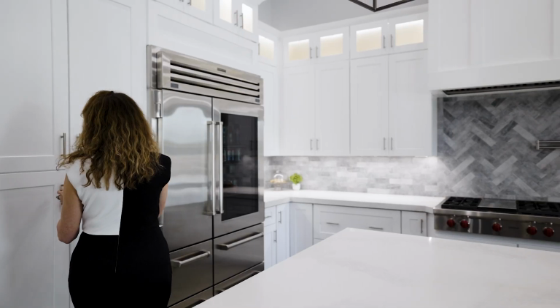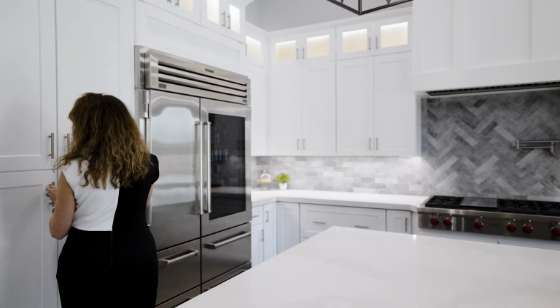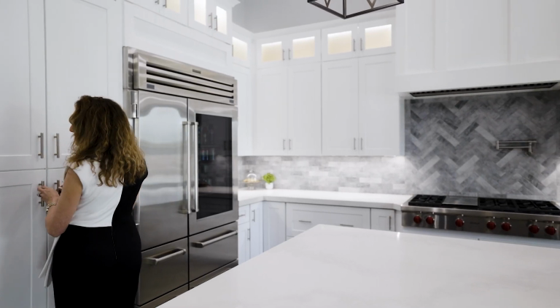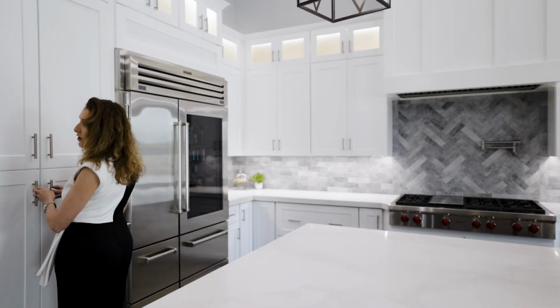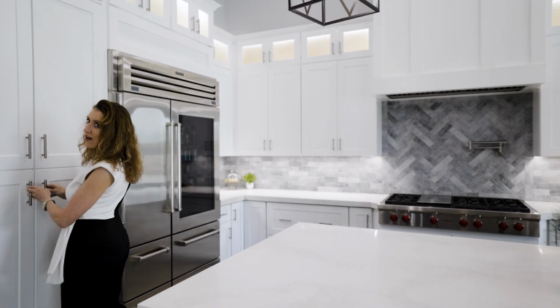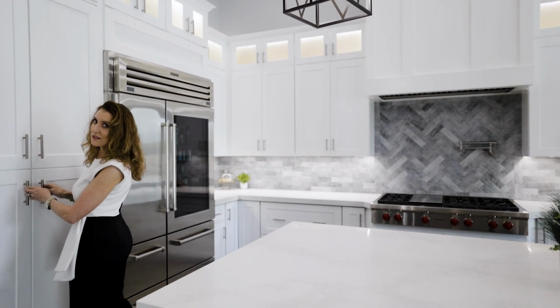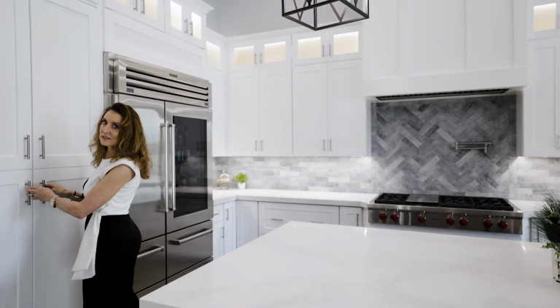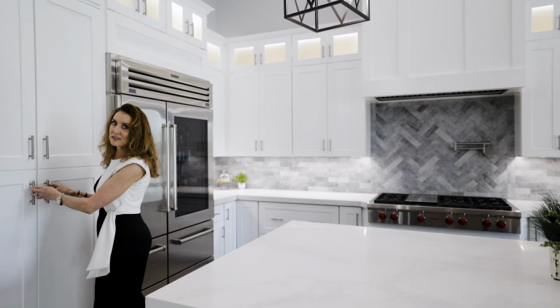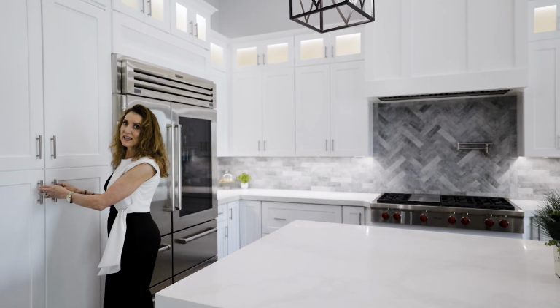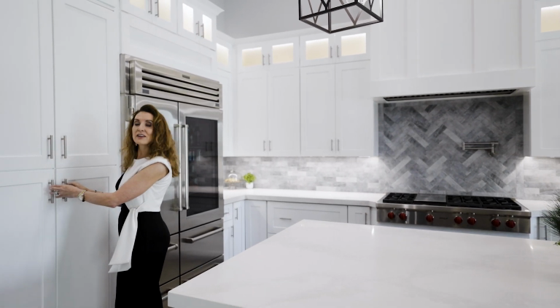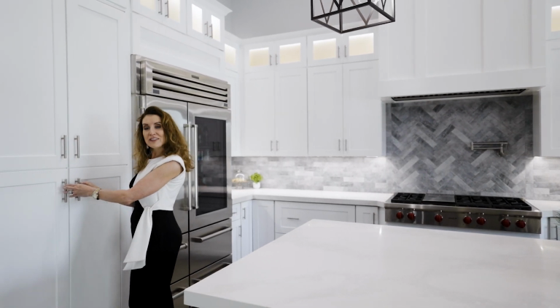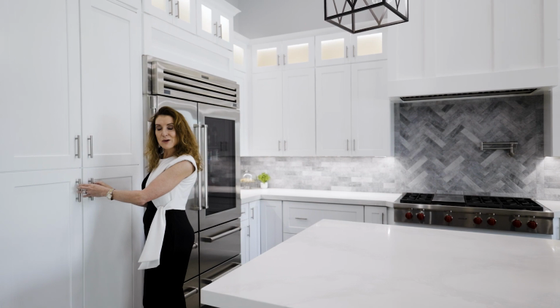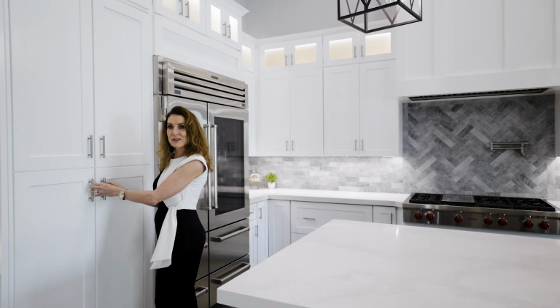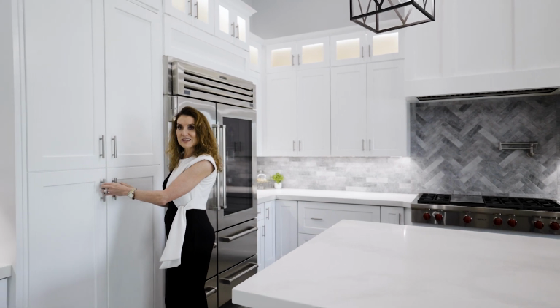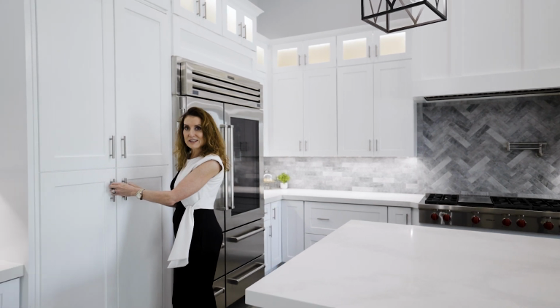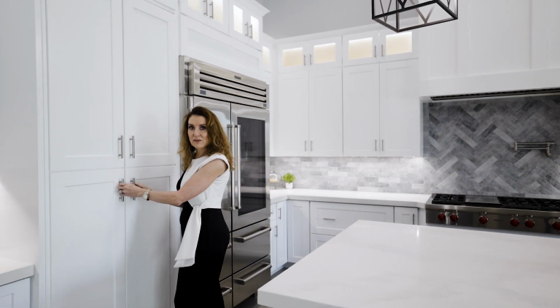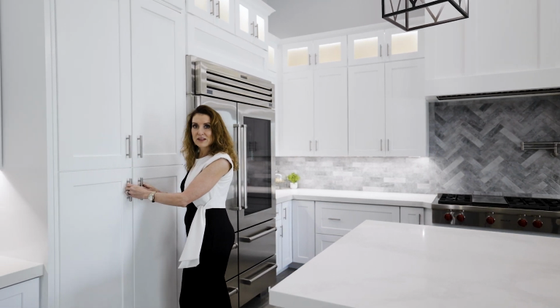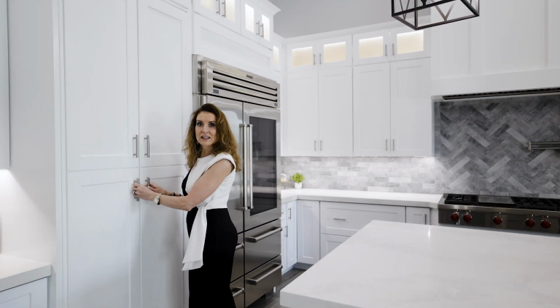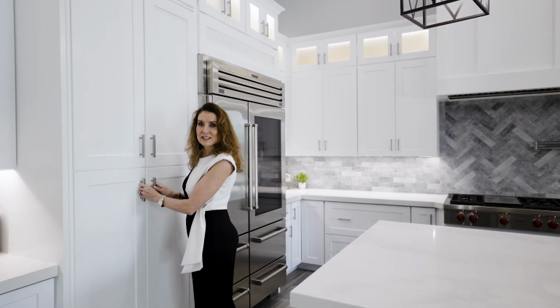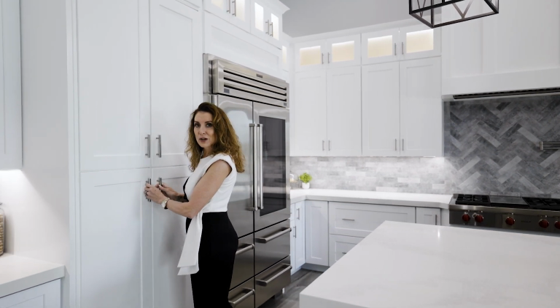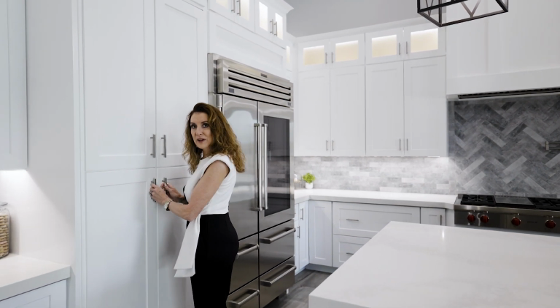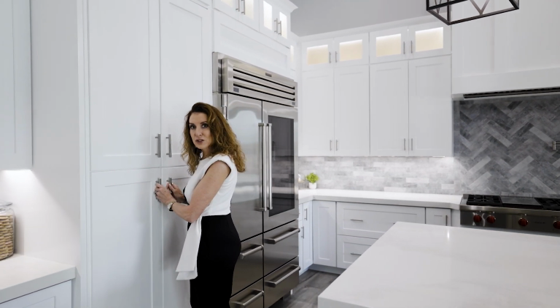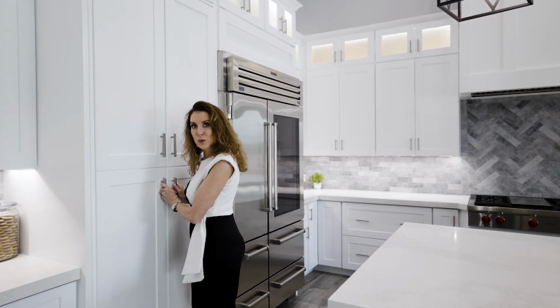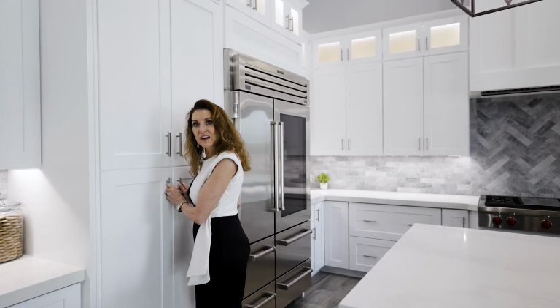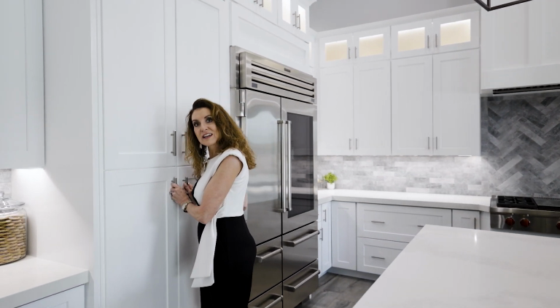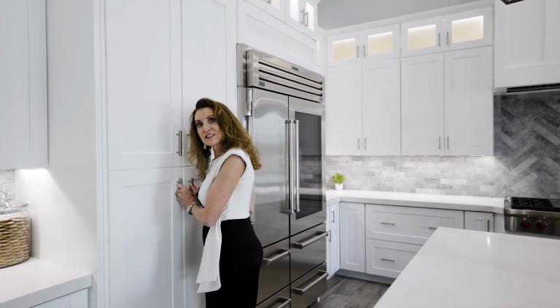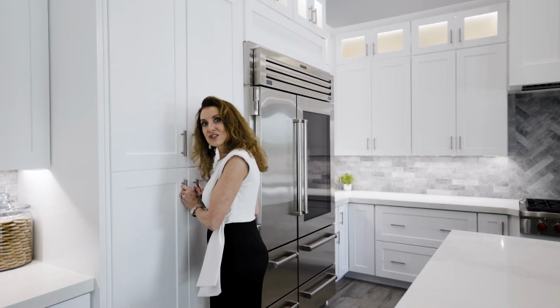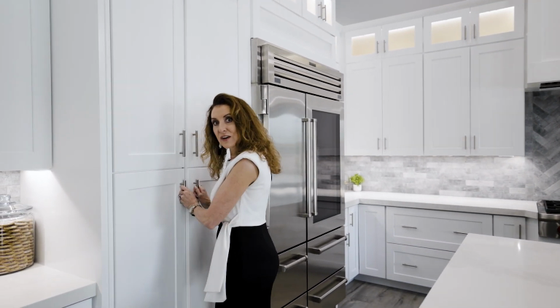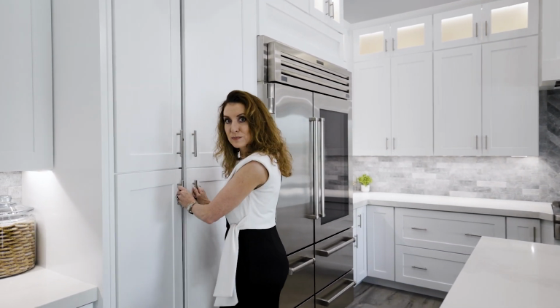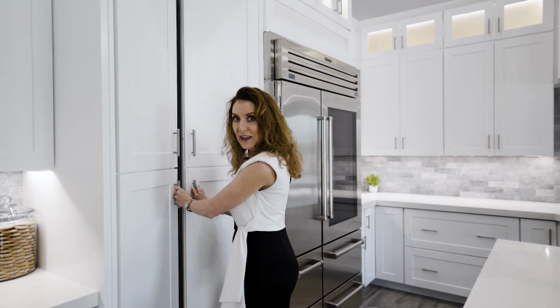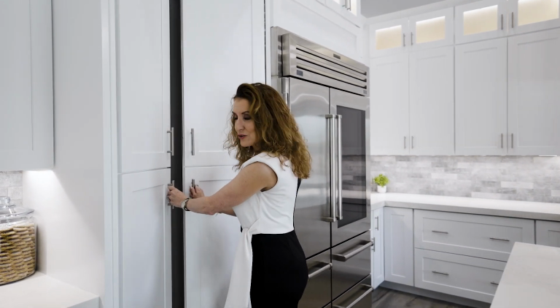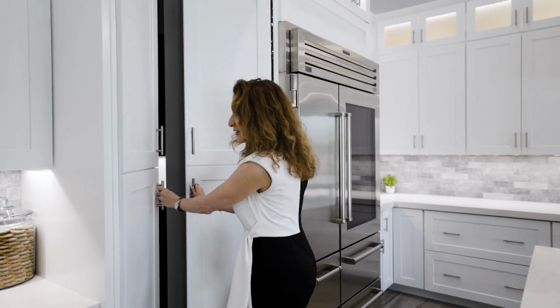And best of all, if that wasn't enough, let's go into our hidden chef's pantry.